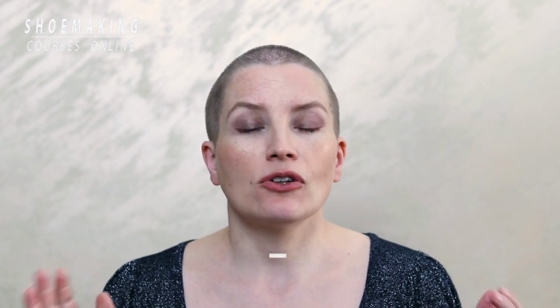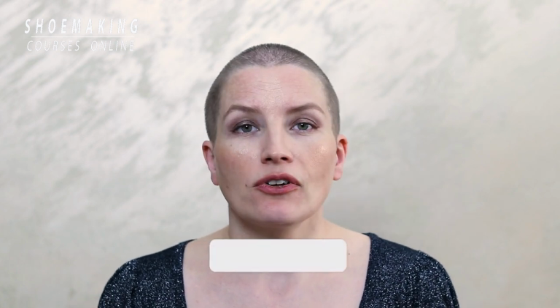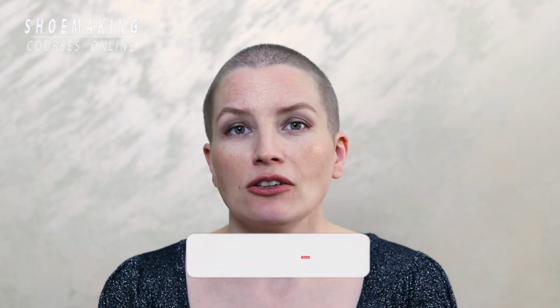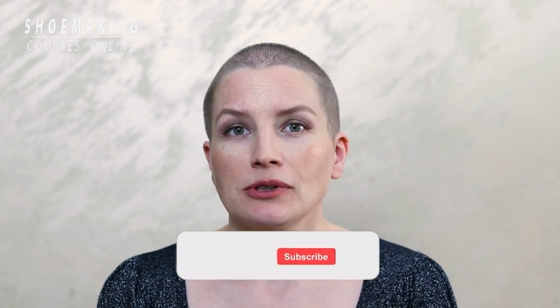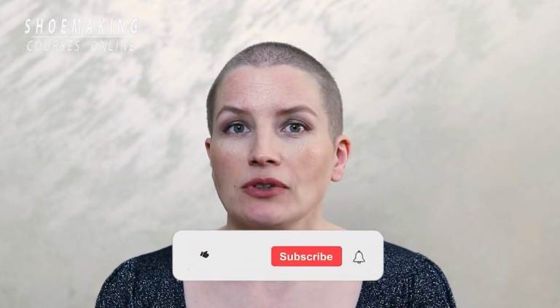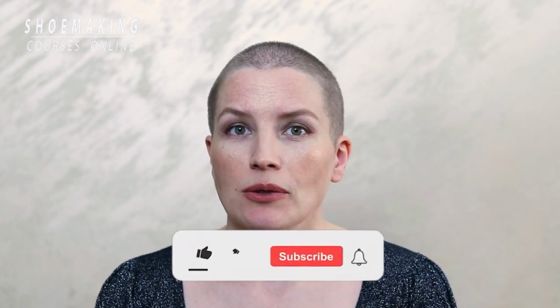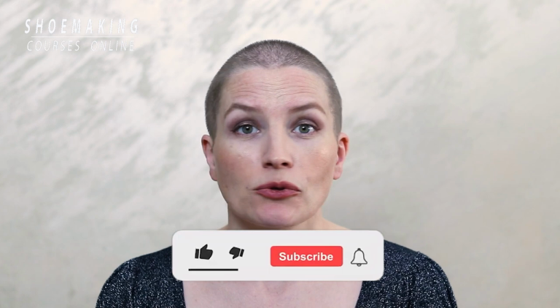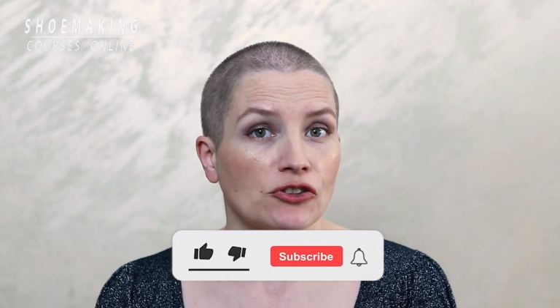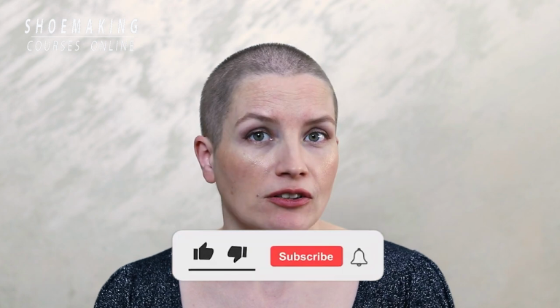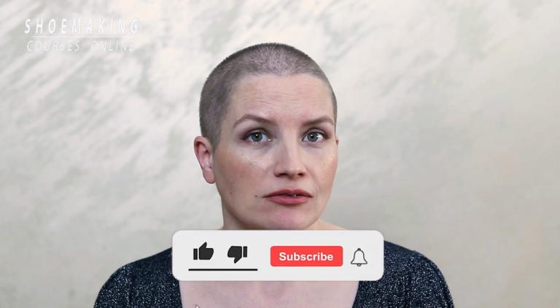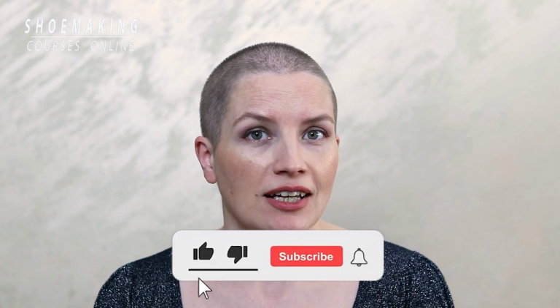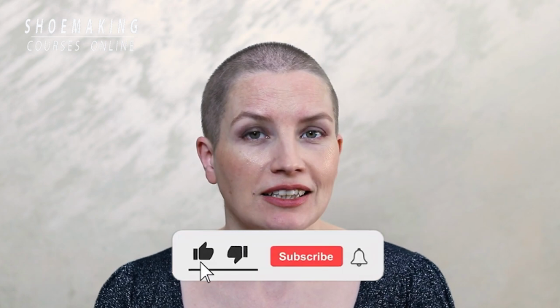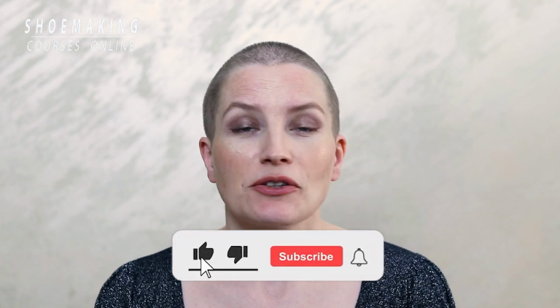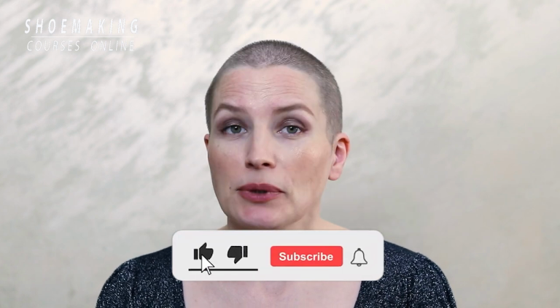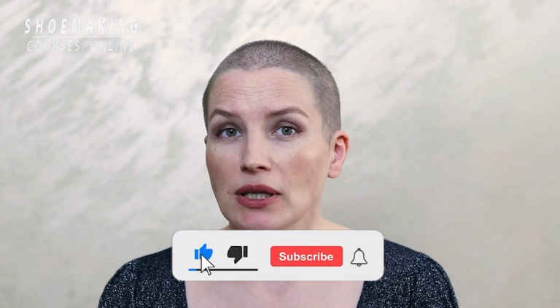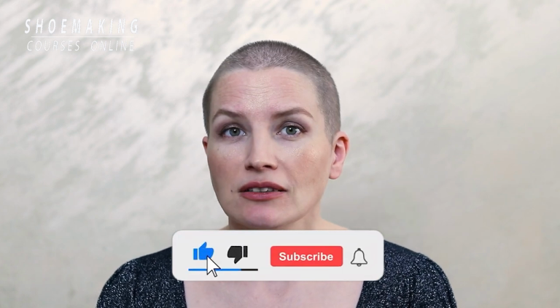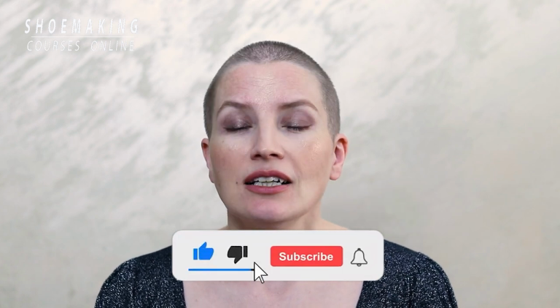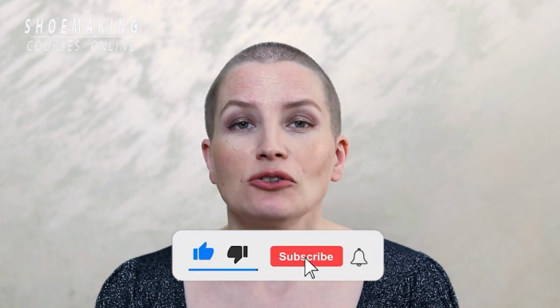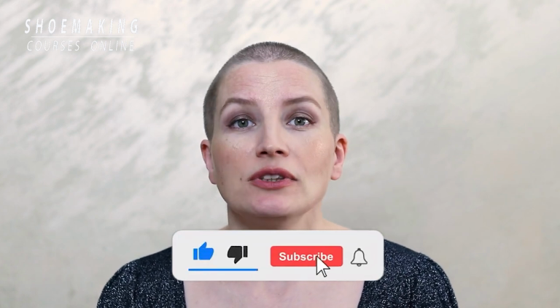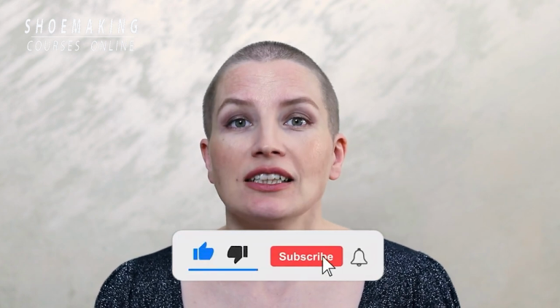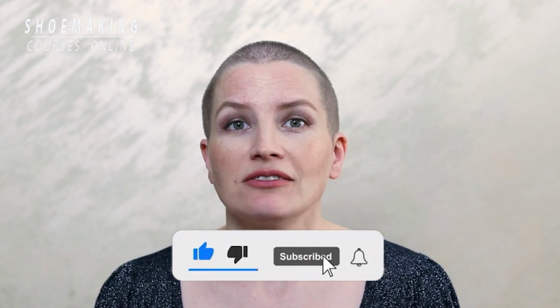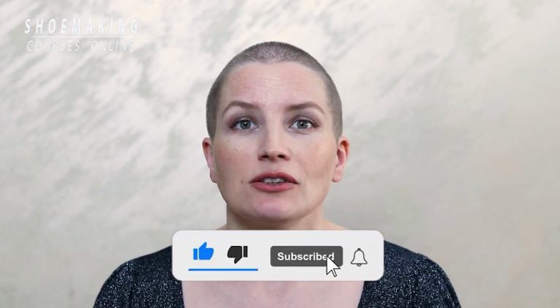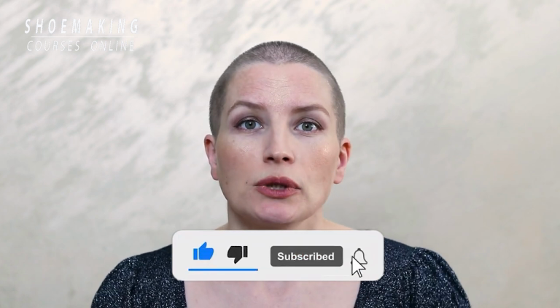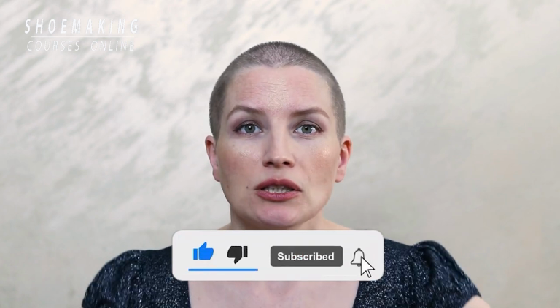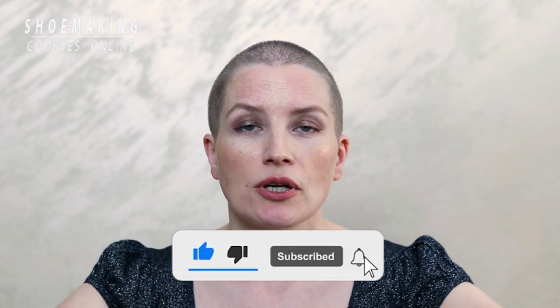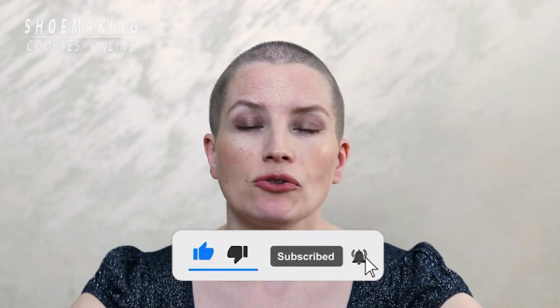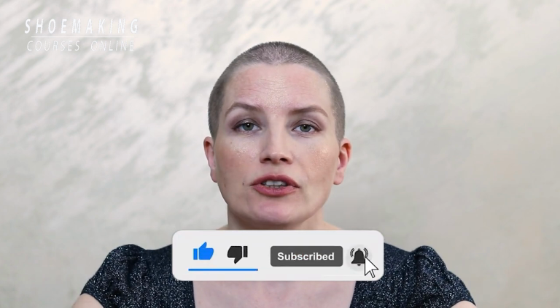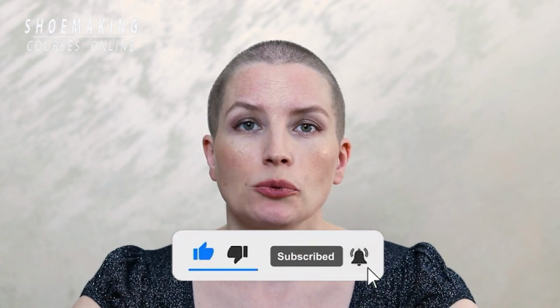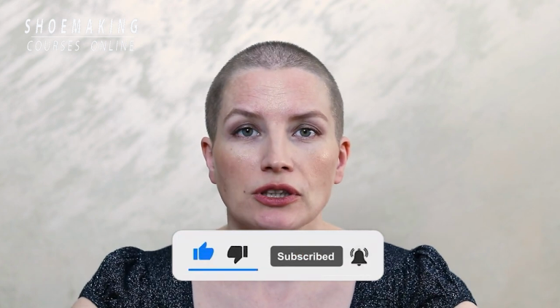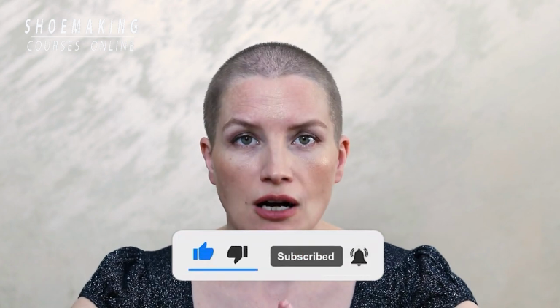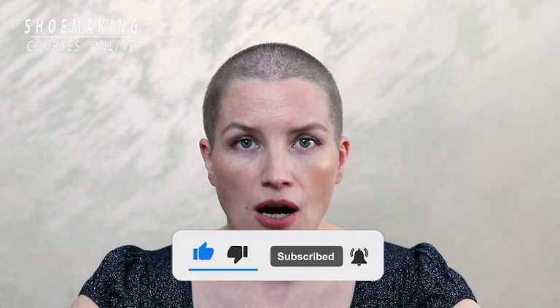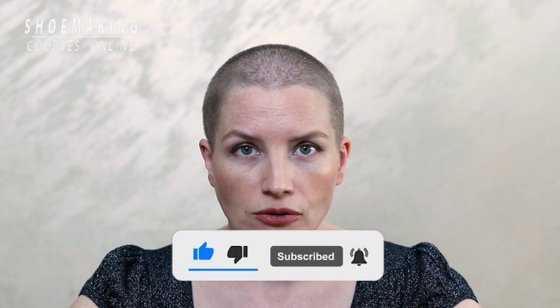Don't forget to subscribe to this channel and click the bell button to be notified when my new video comes out.